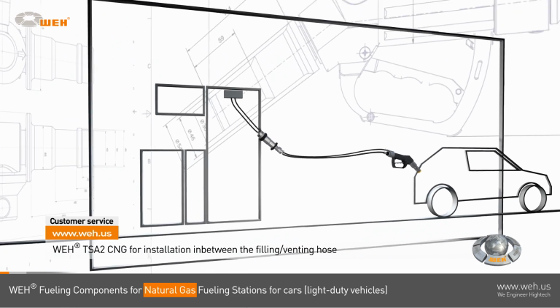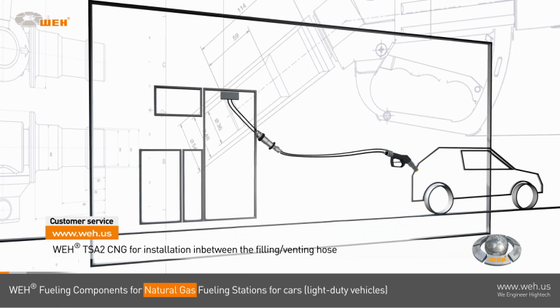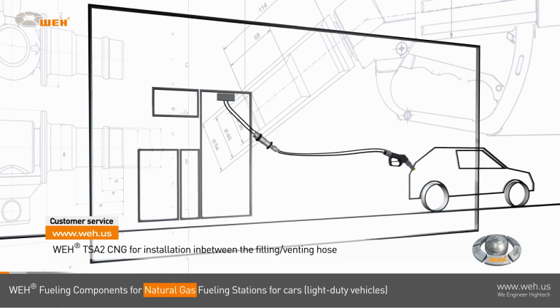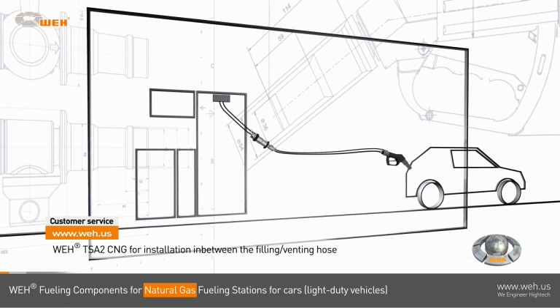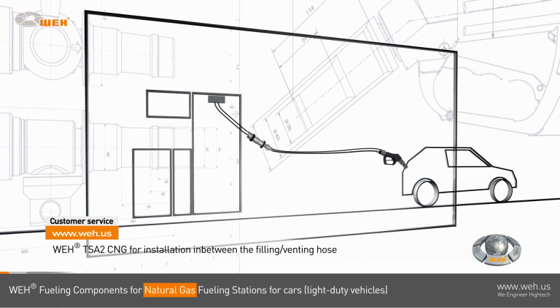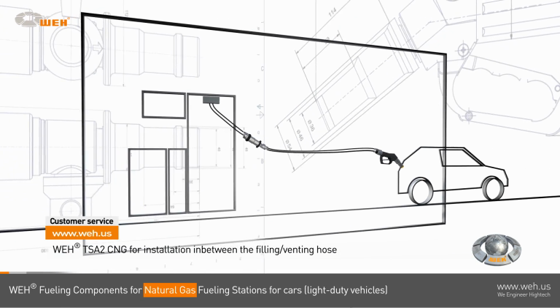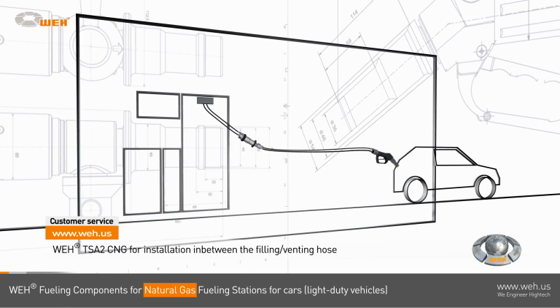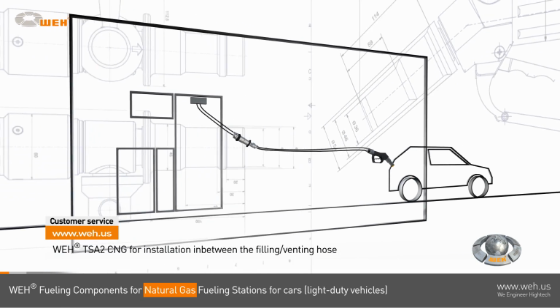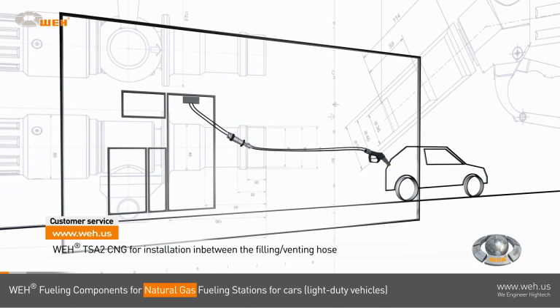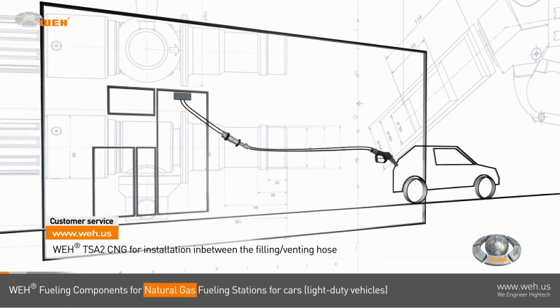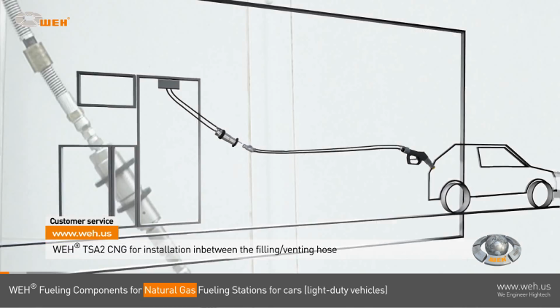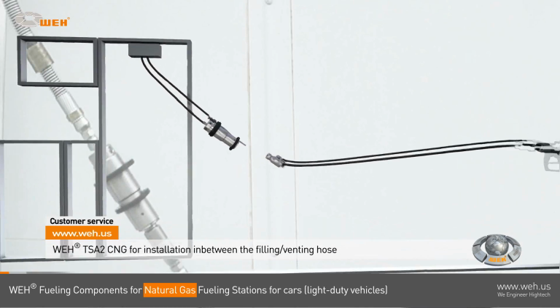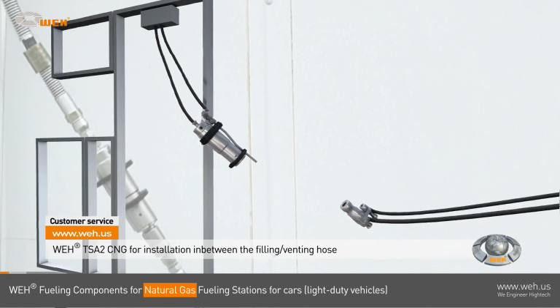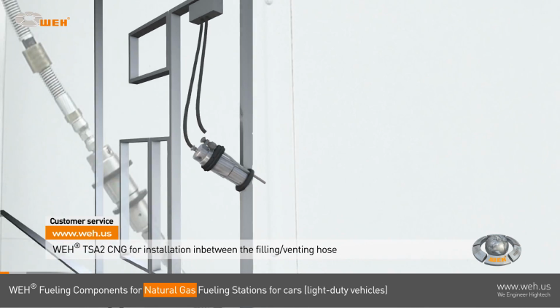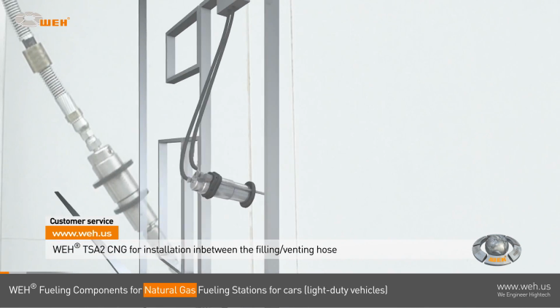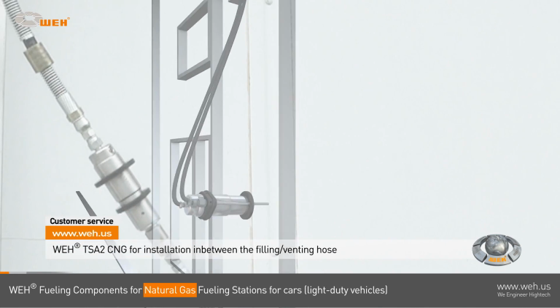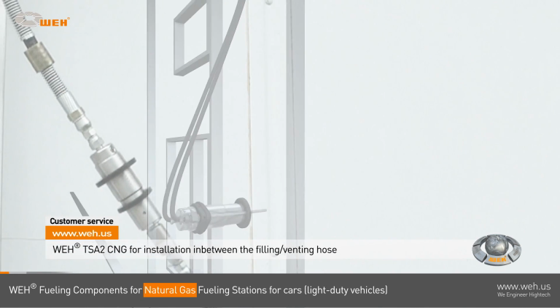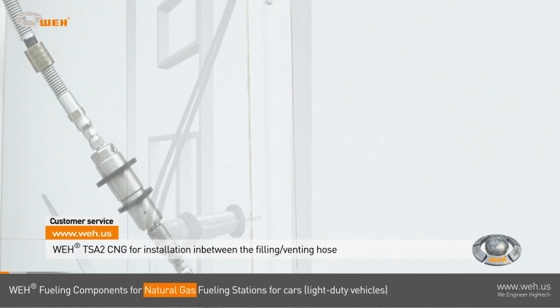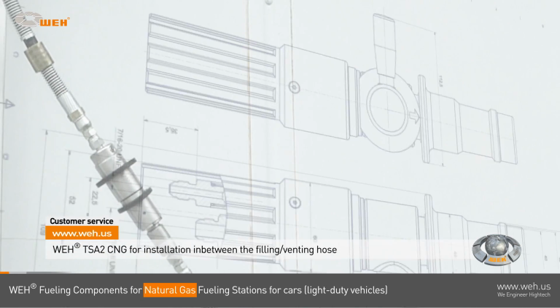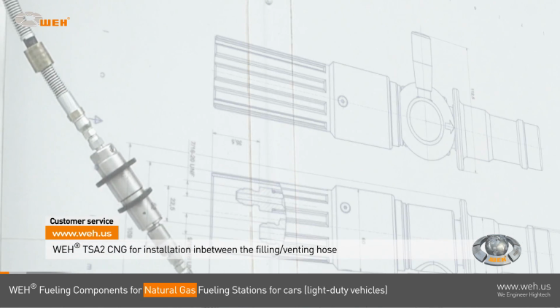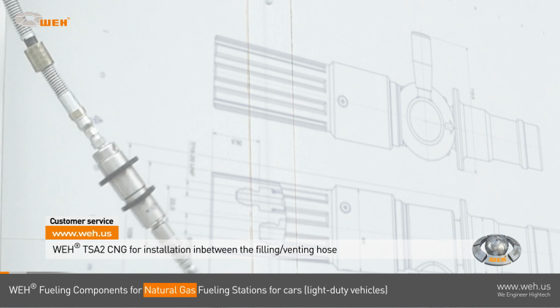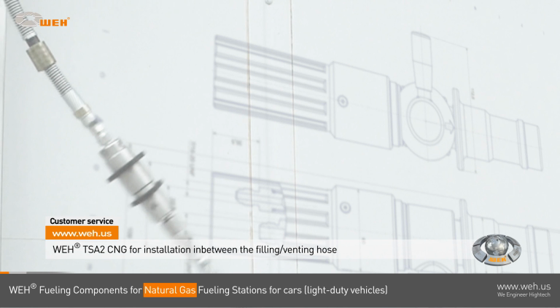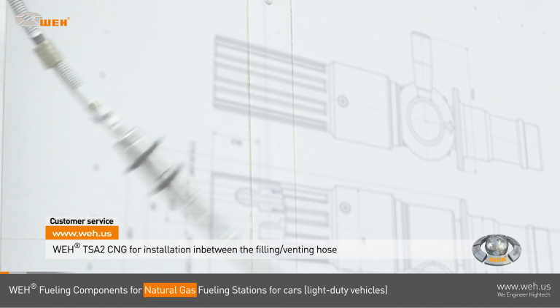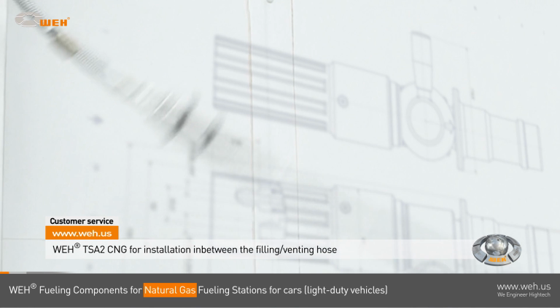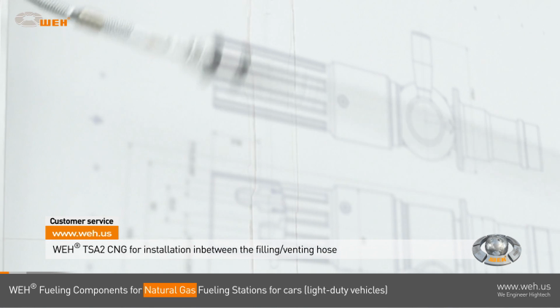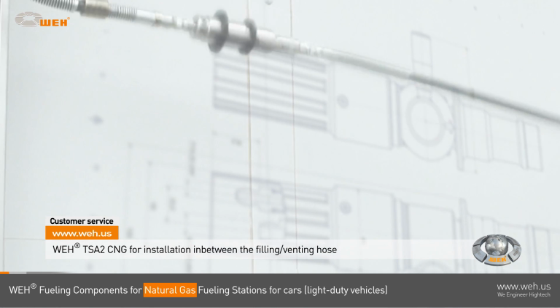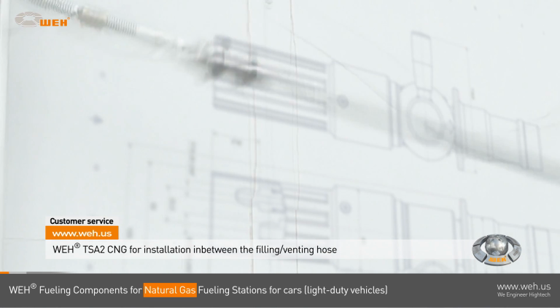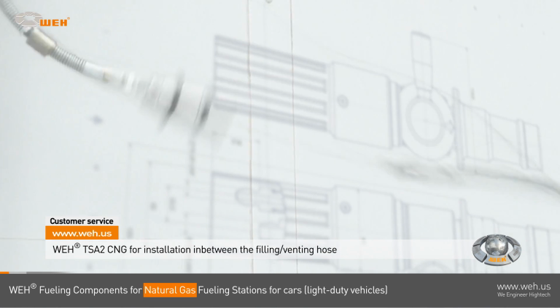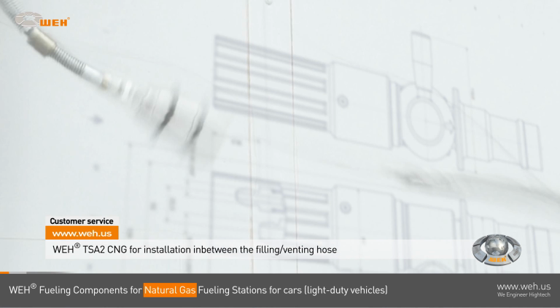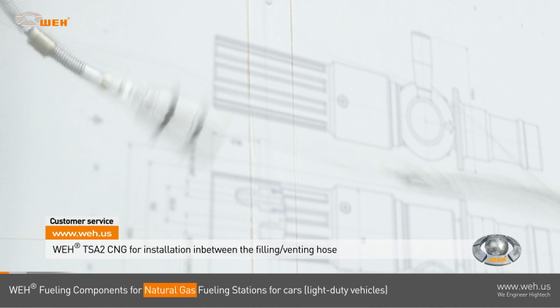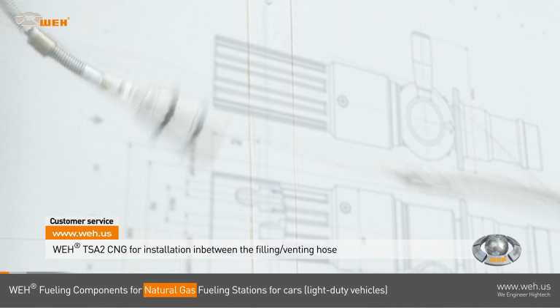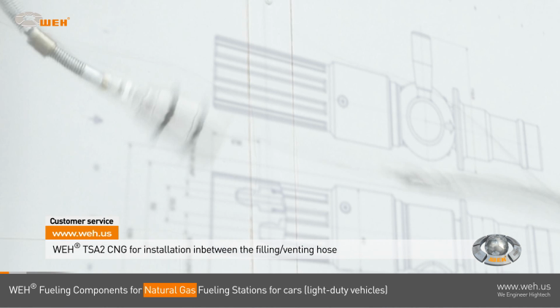The WAY TSA 2 inline breakaway is installed in between the filling and venting hoses. It will also separate, sealing both ends and protecting your customer and your dispensing equipment against damage in case of accidental deployment.